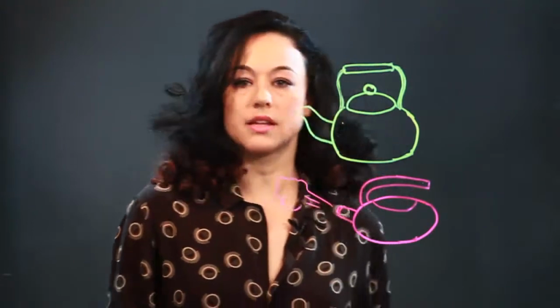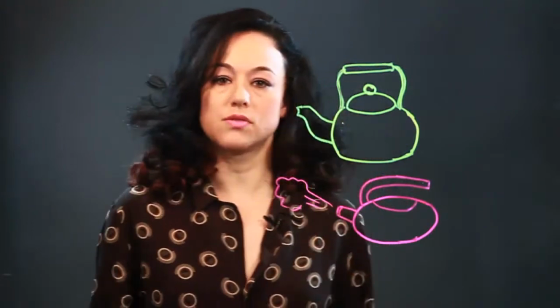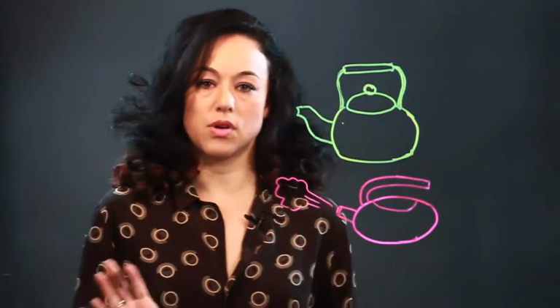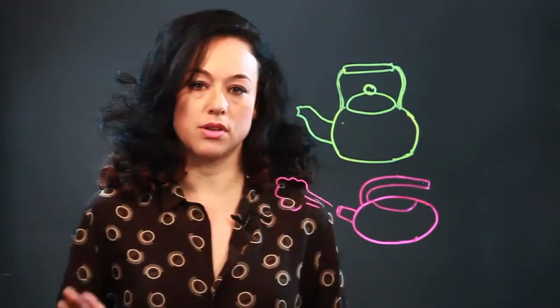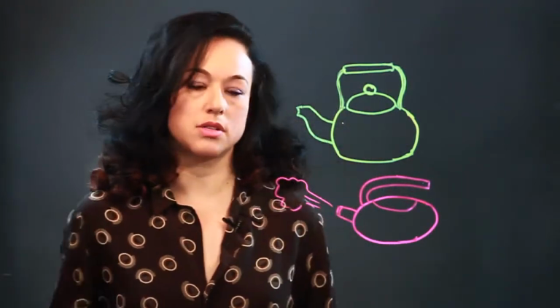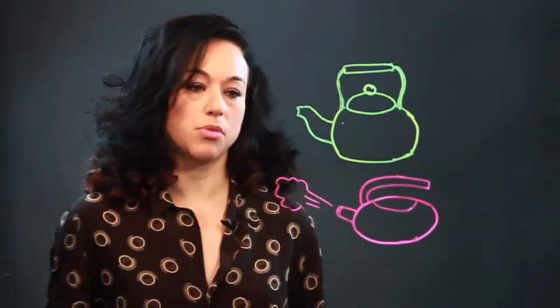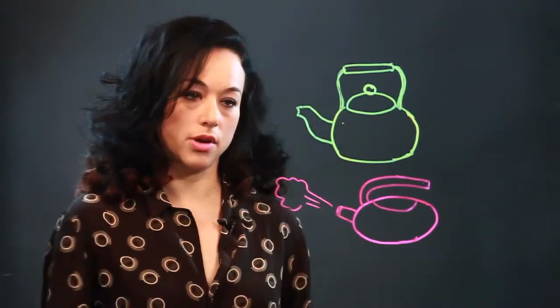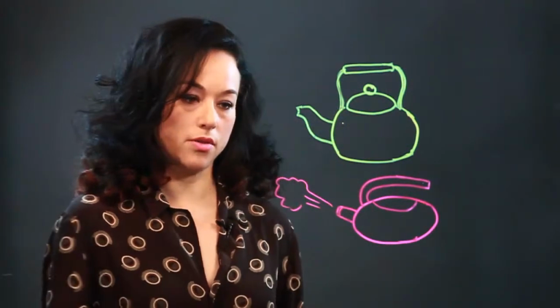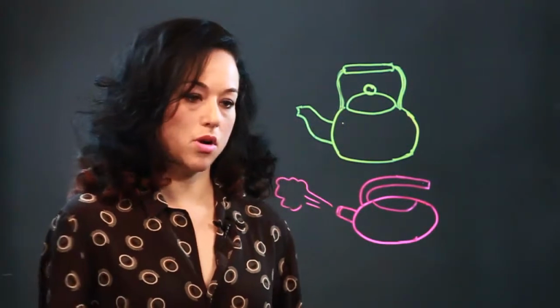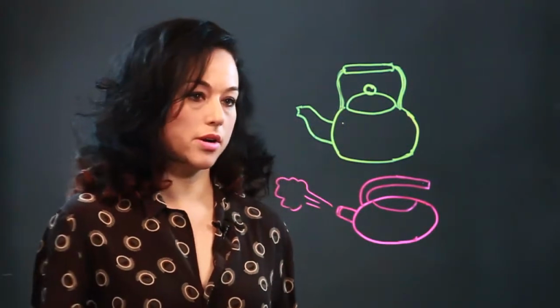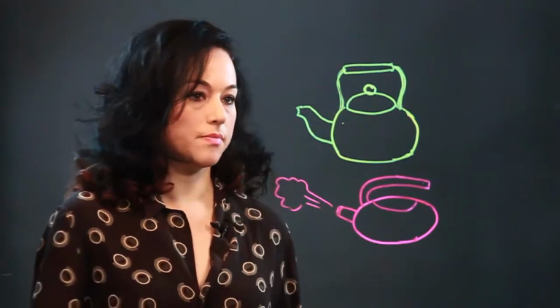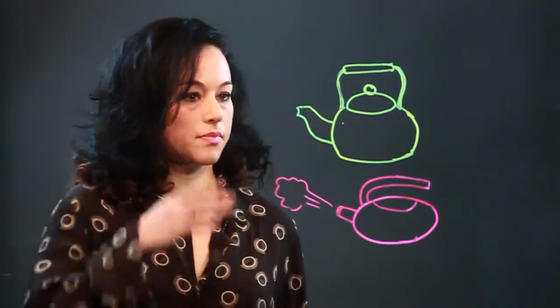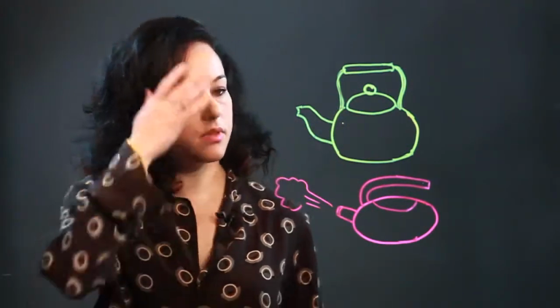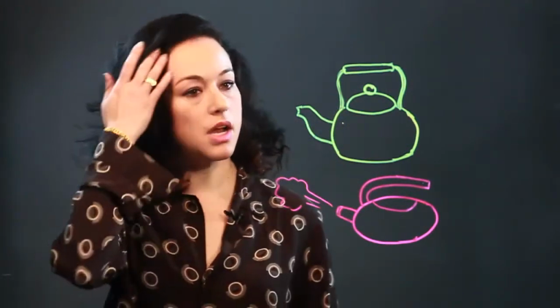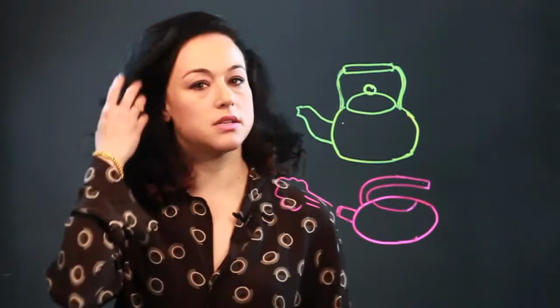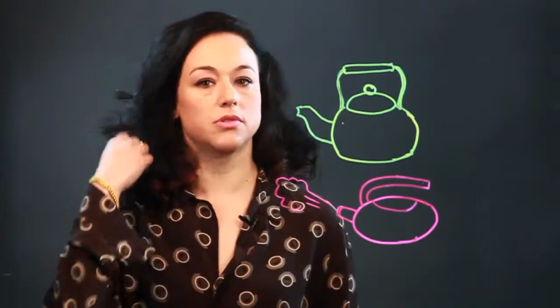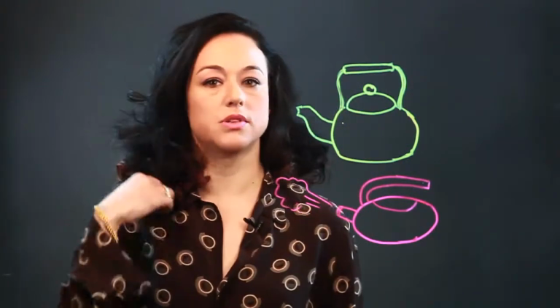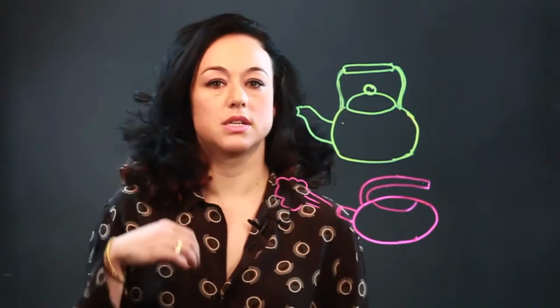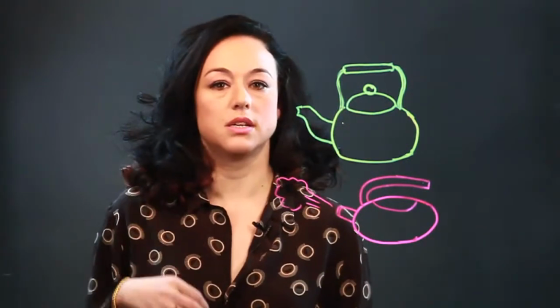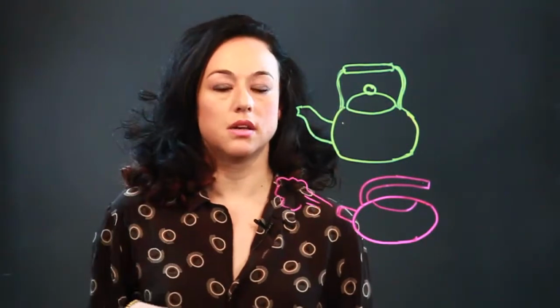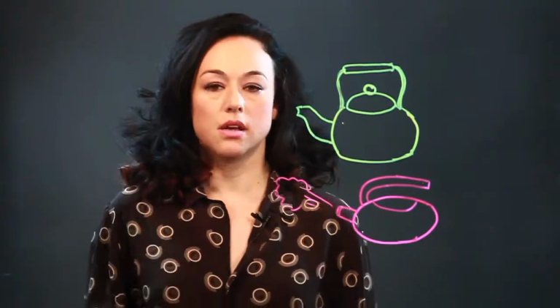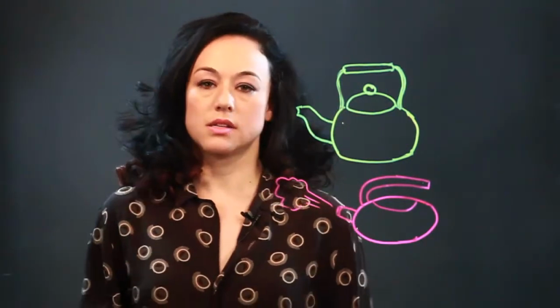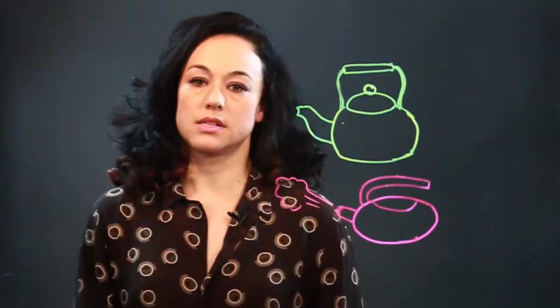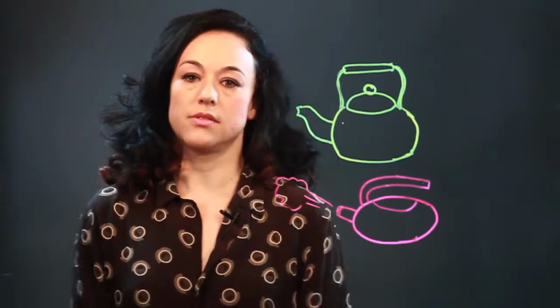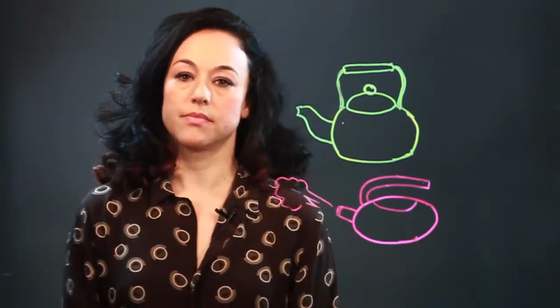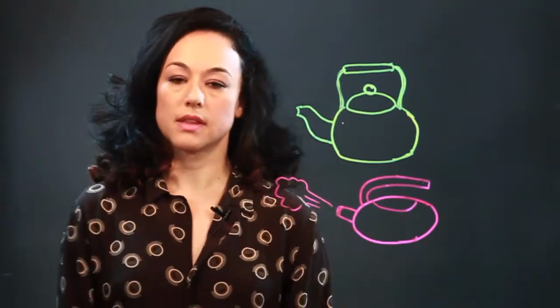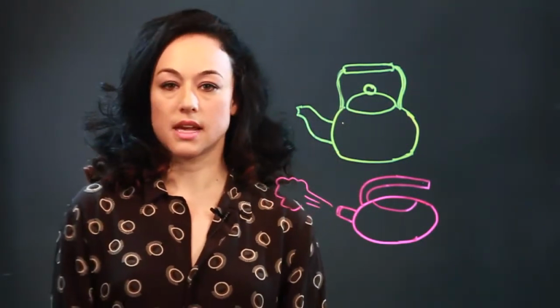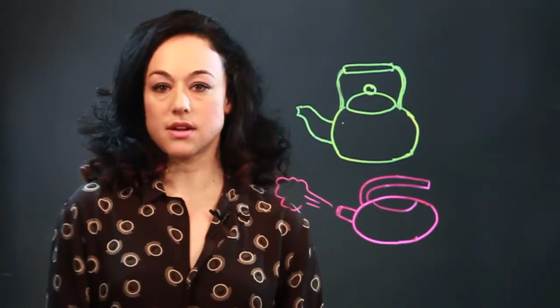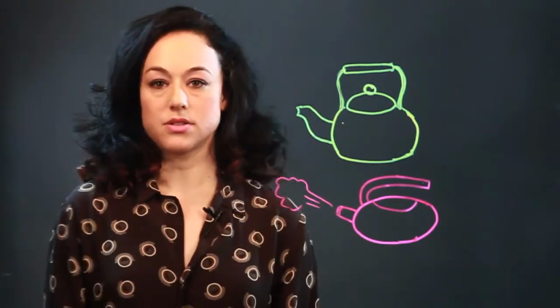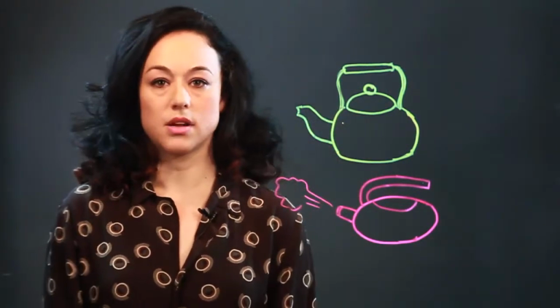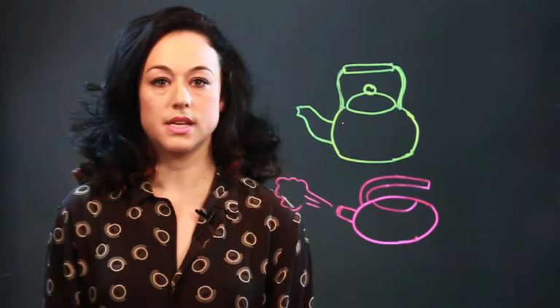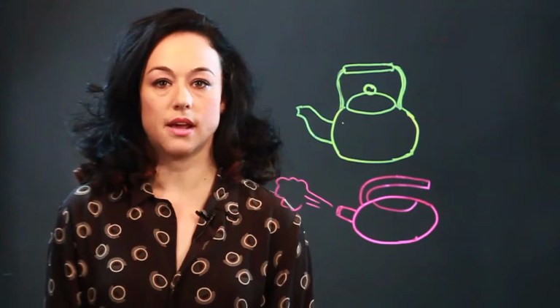That's what you use to boil the water, not to brew the tea. So that's how I draw a tea kettle.